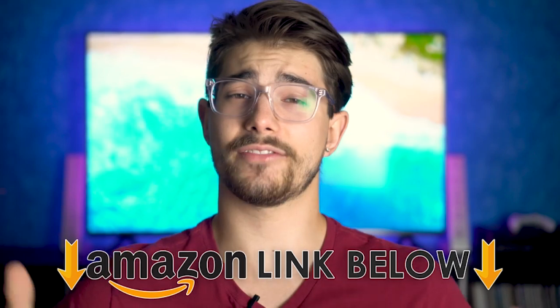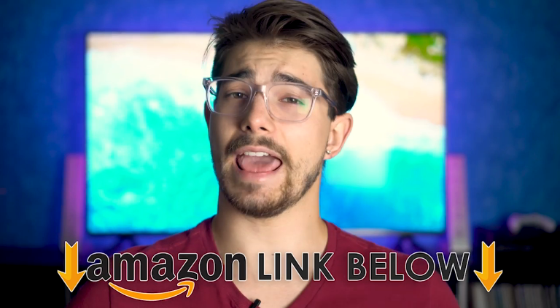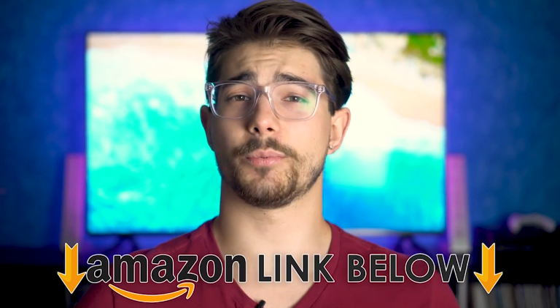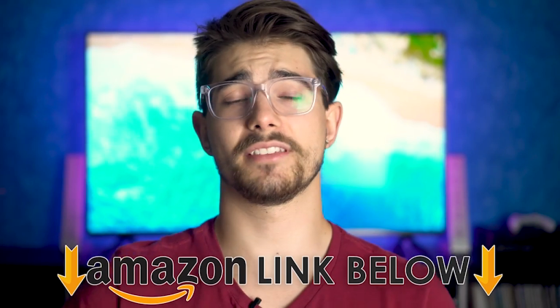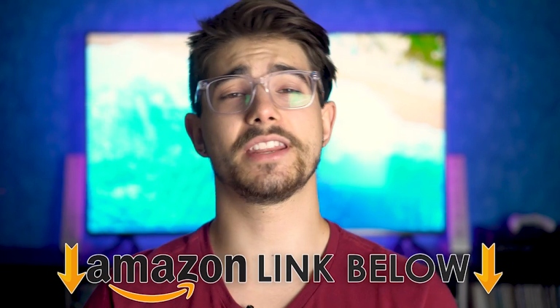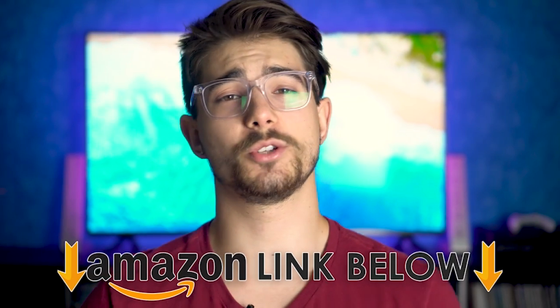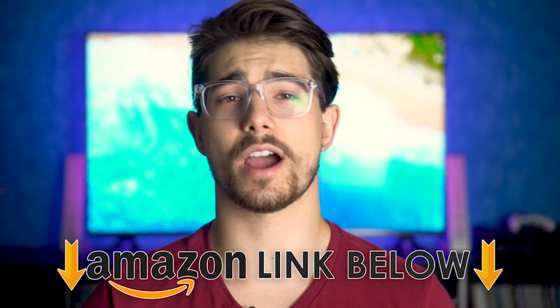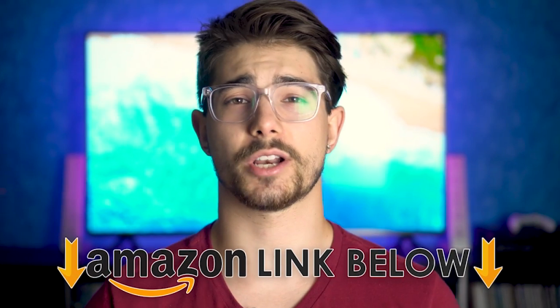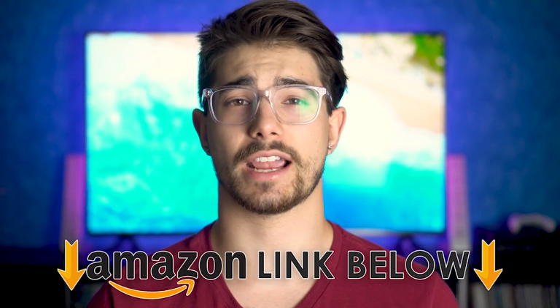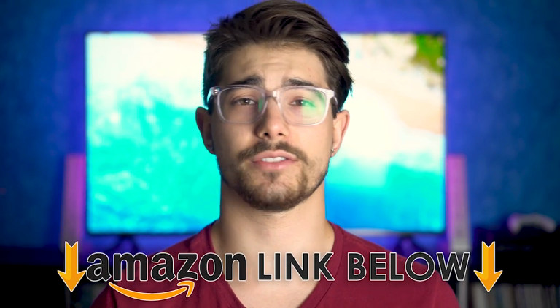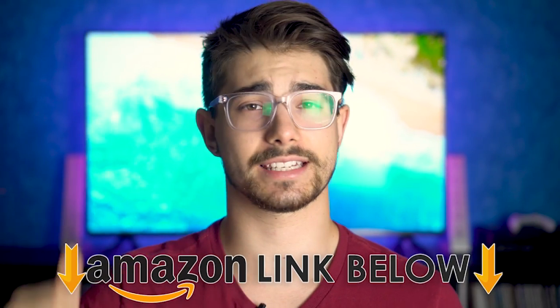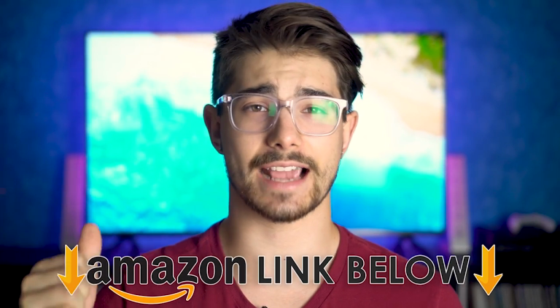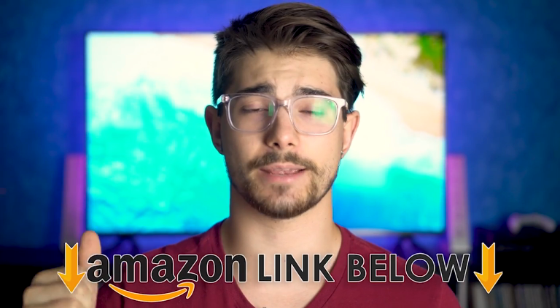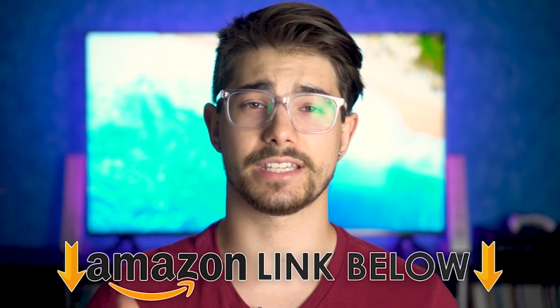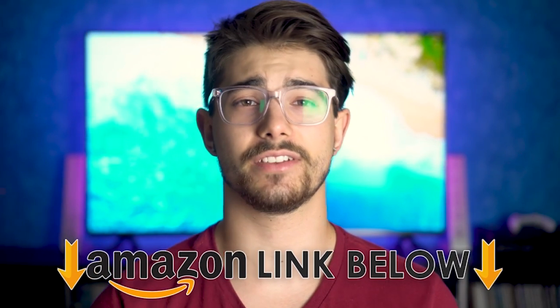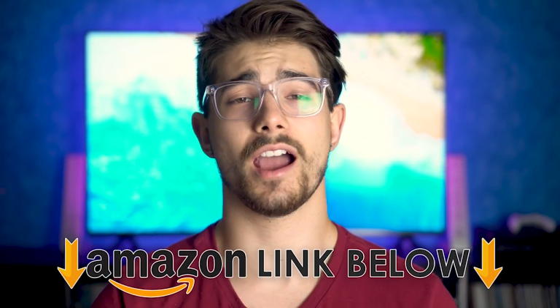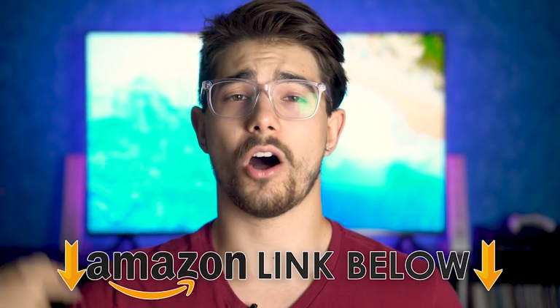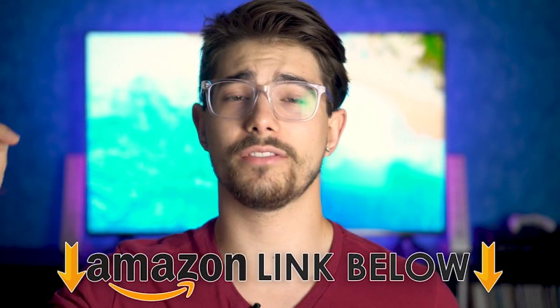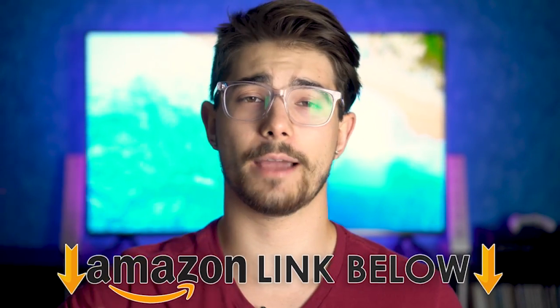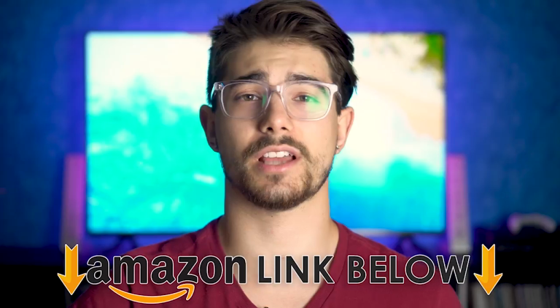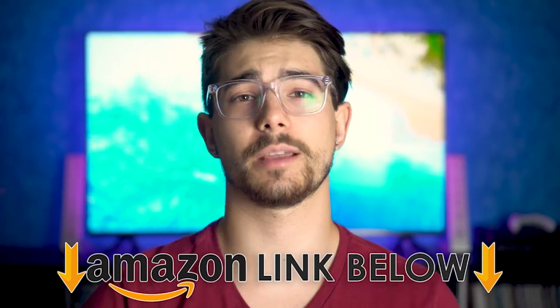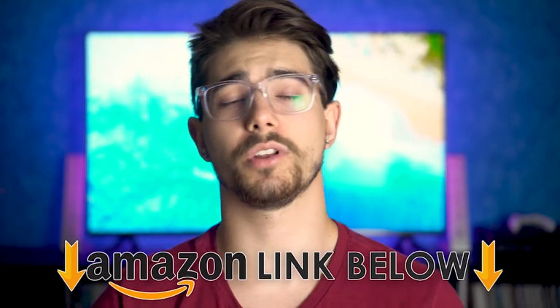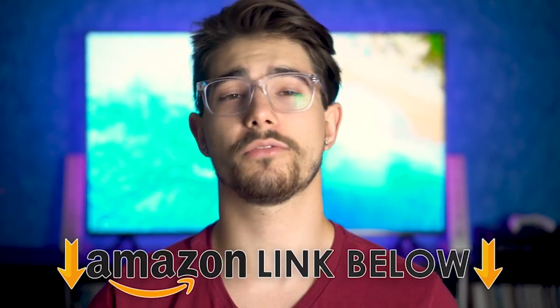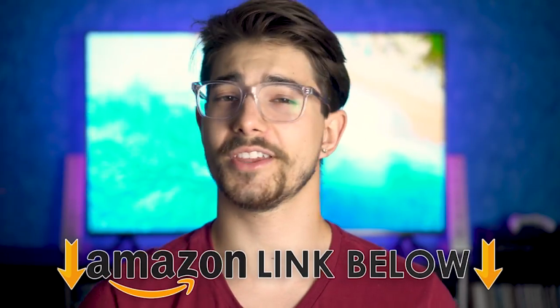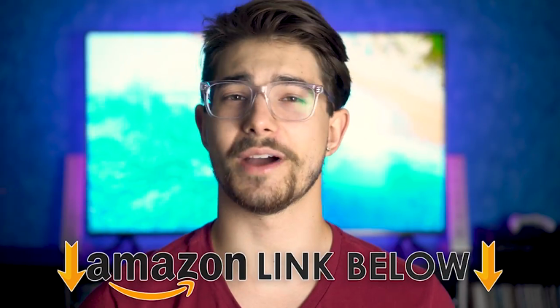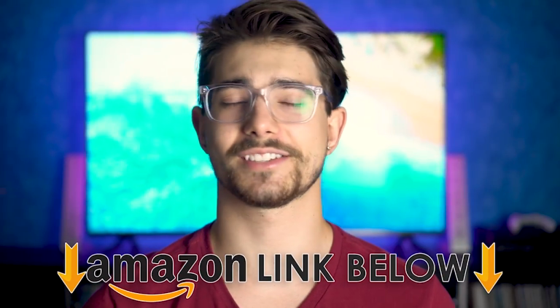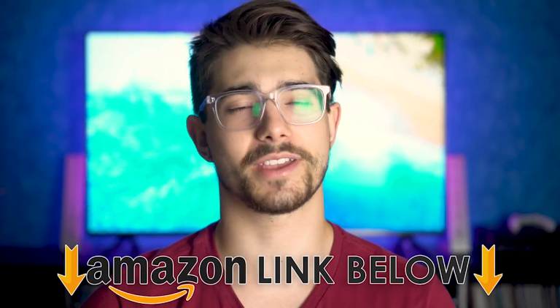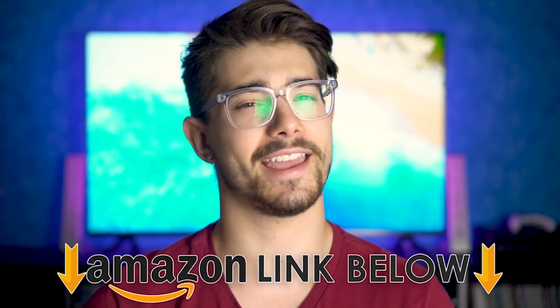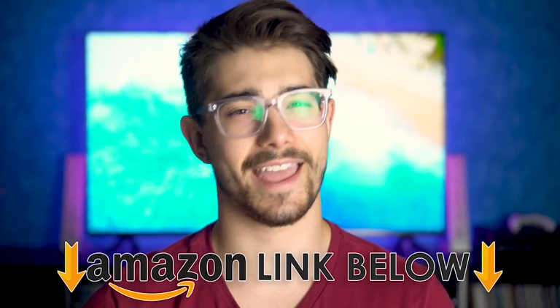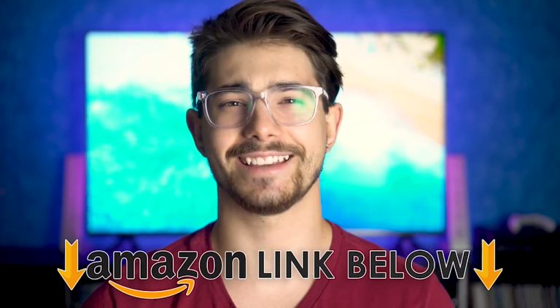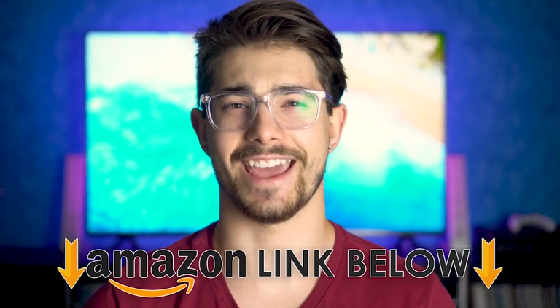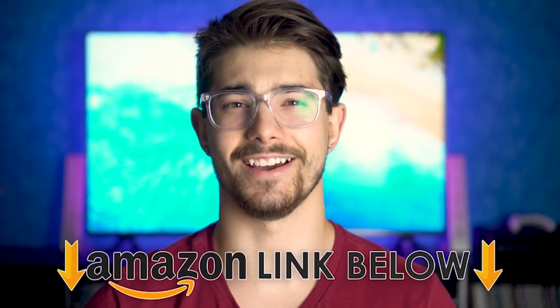If at any point in the video you guys want to check out this exact same TV, I'll have an Amazon link below for the US, UK, and Canada.